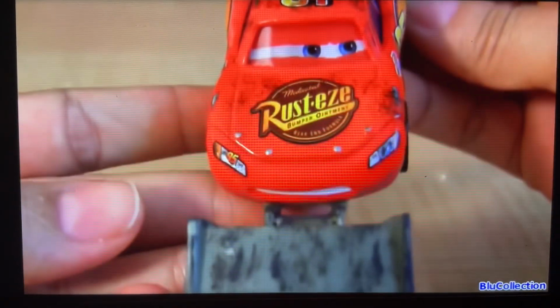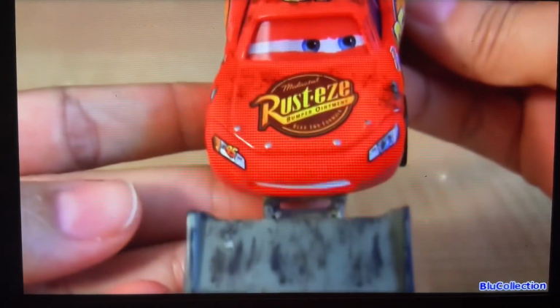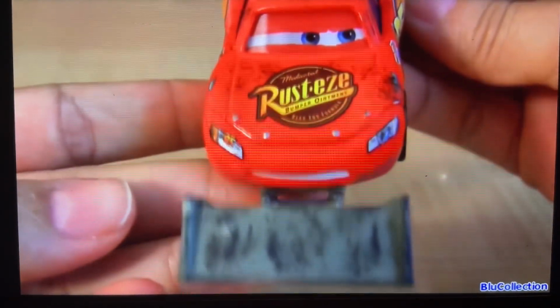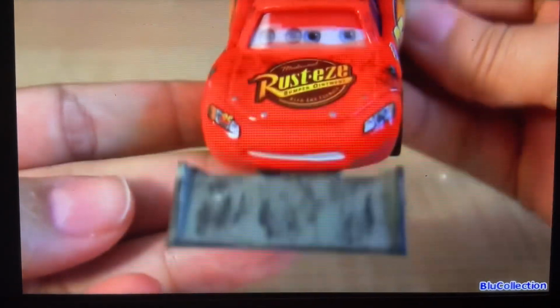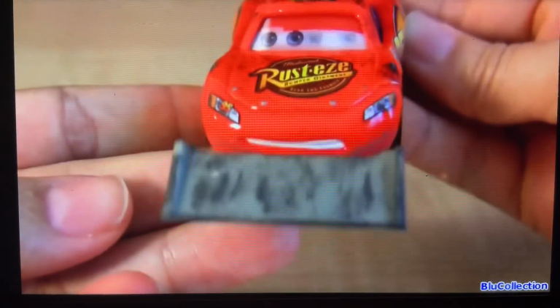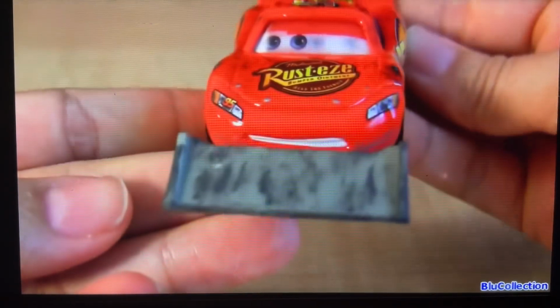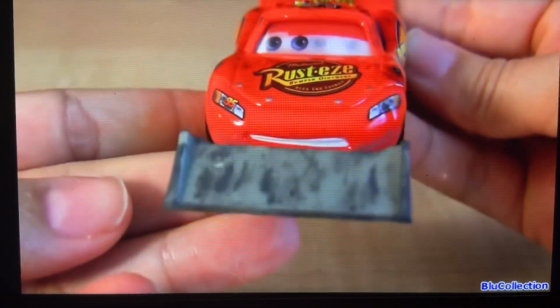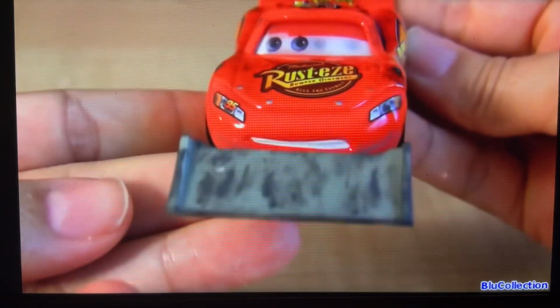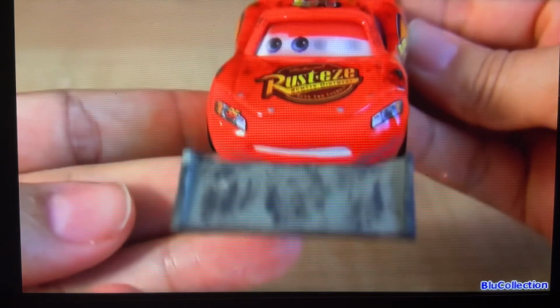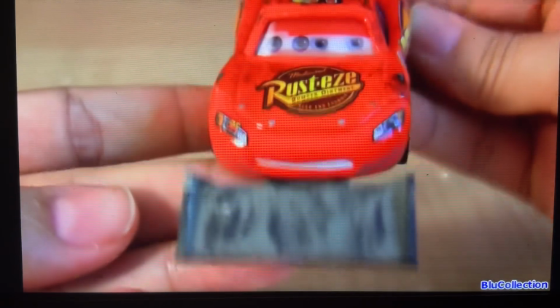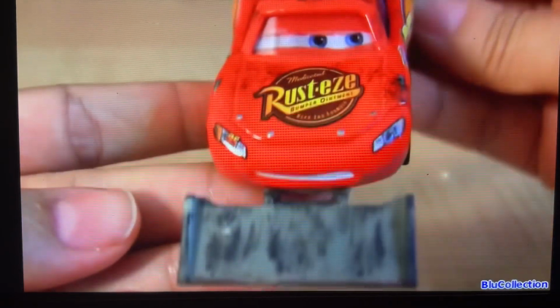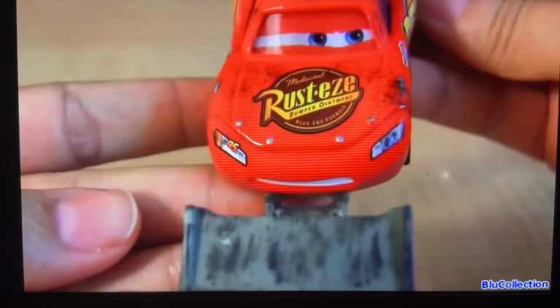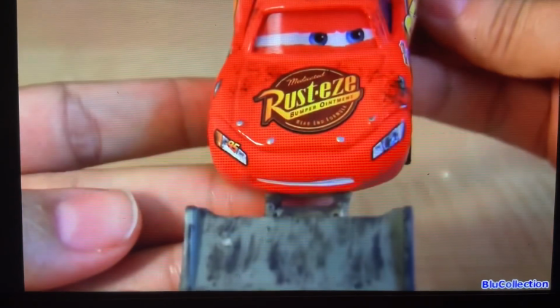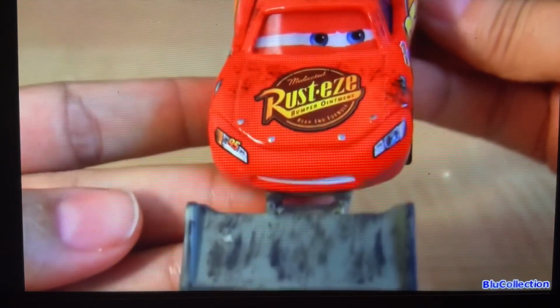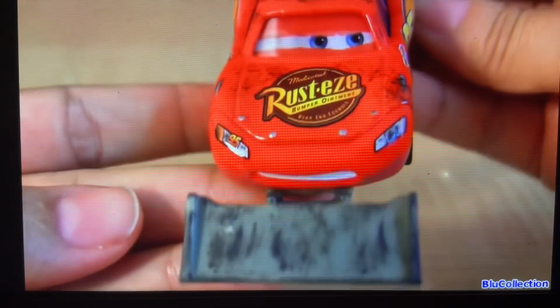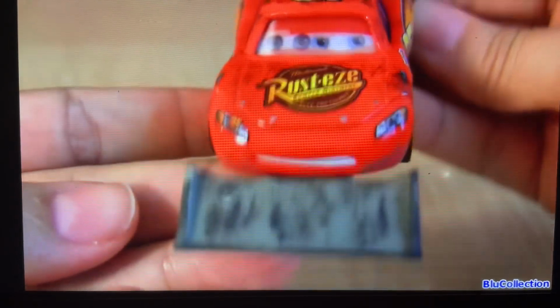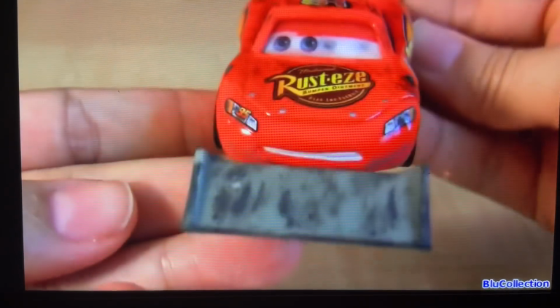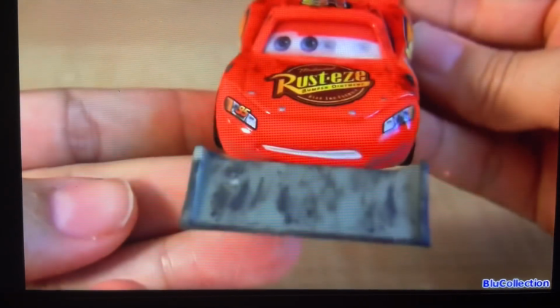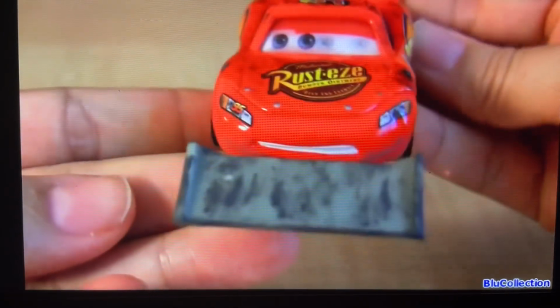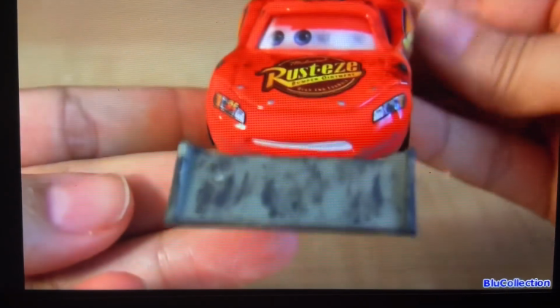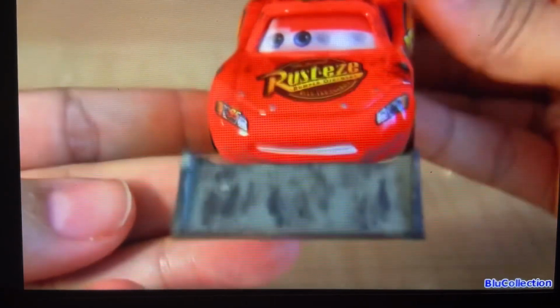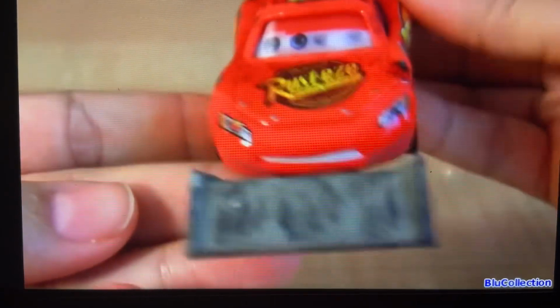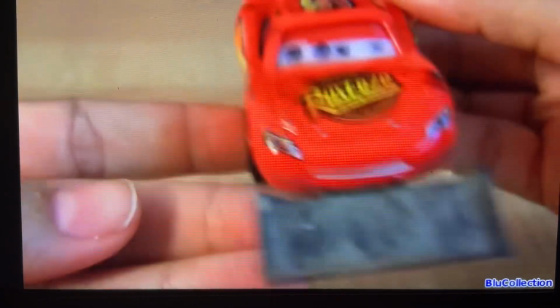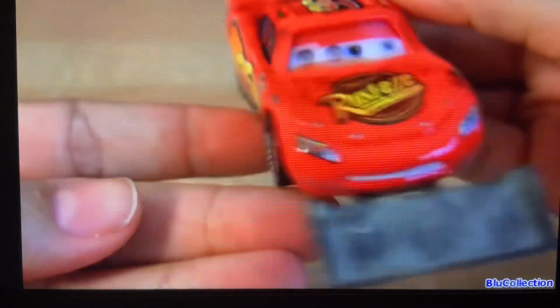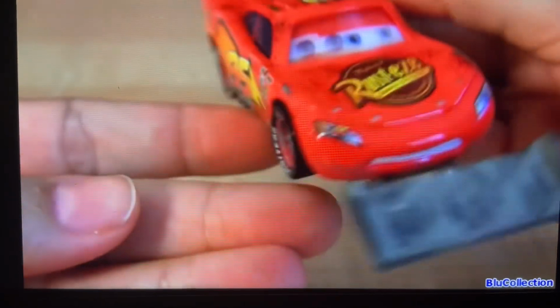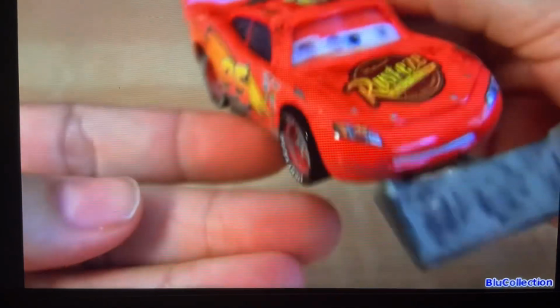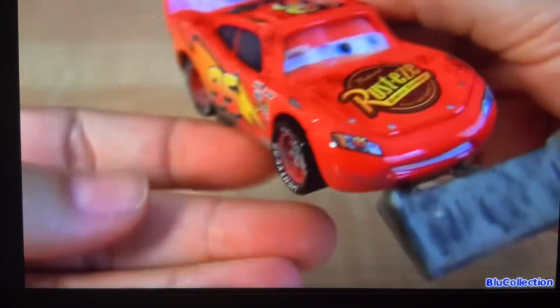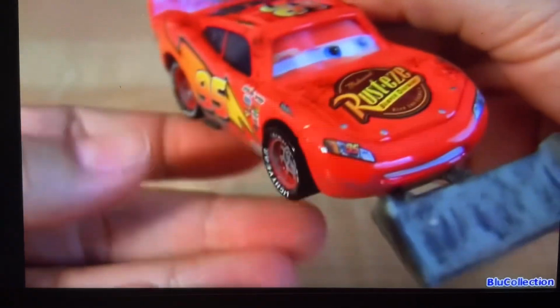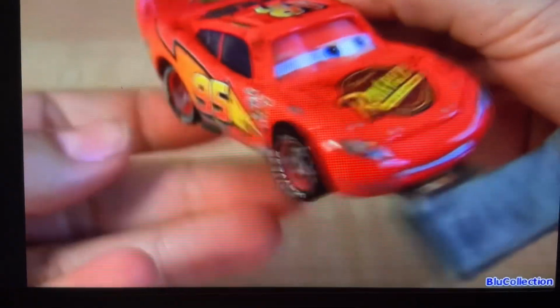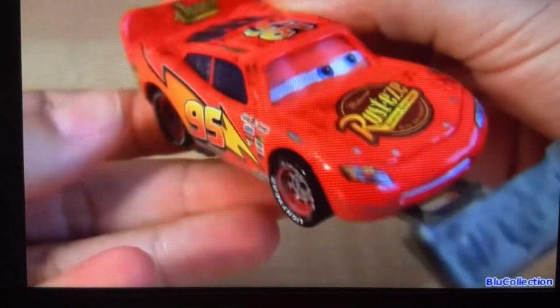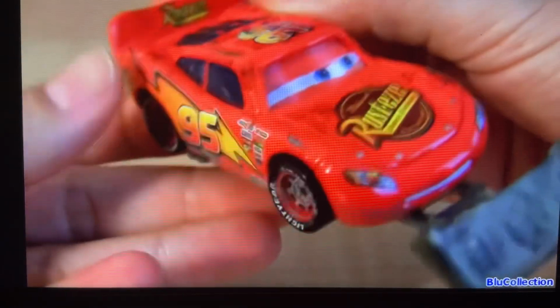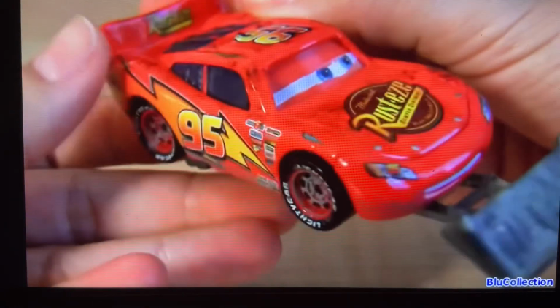This McQueen has lenticular eyes, and the shovel is made of plastic — not removable.